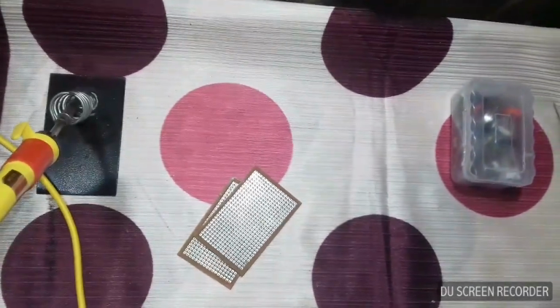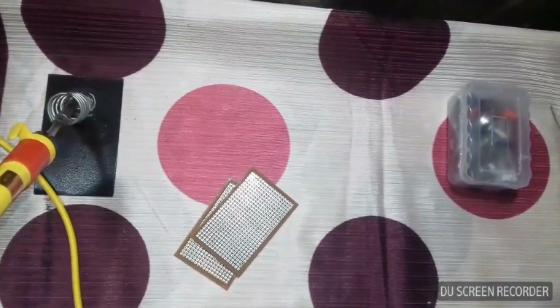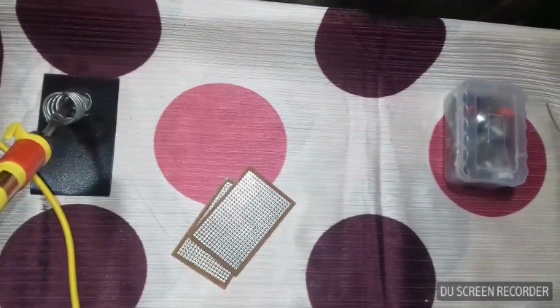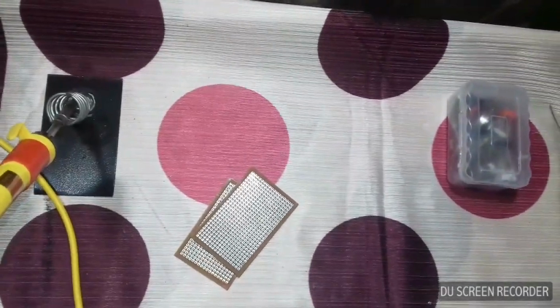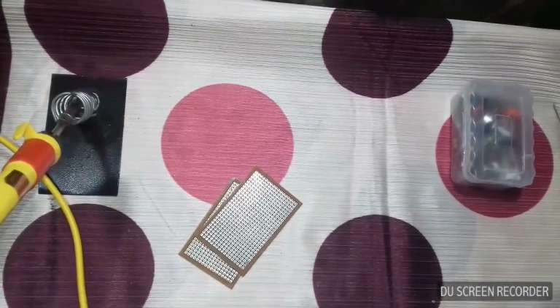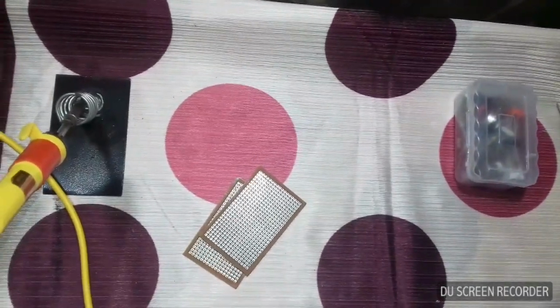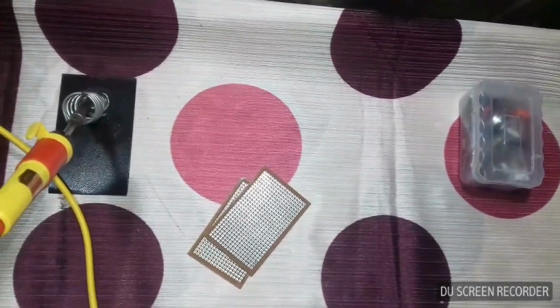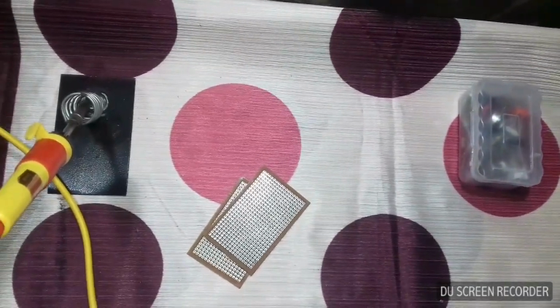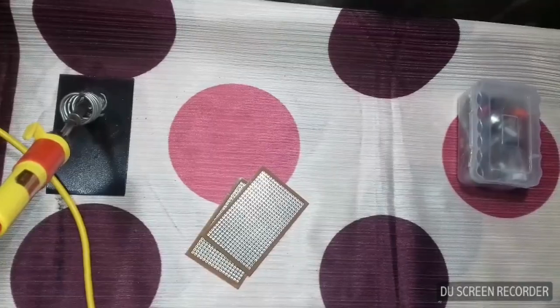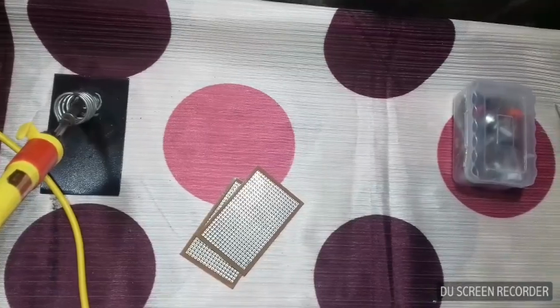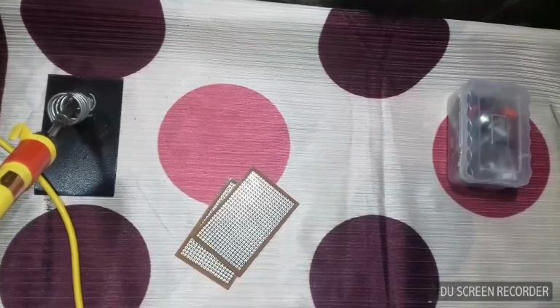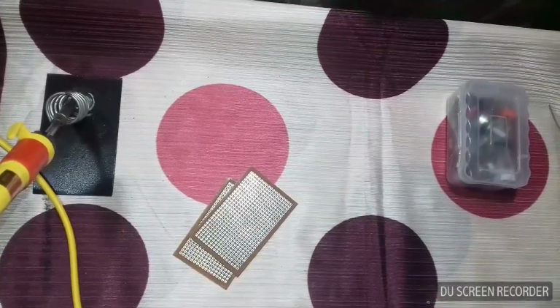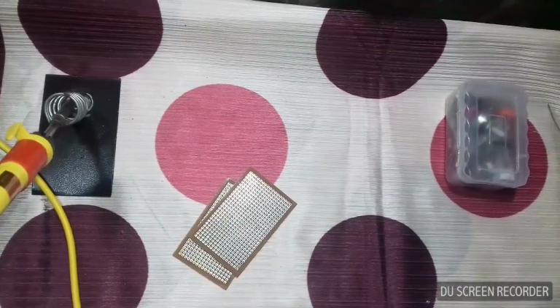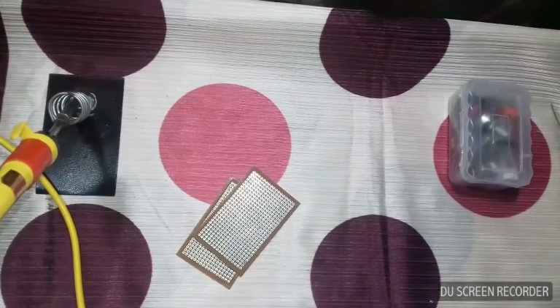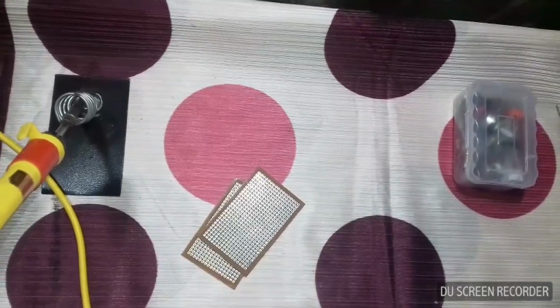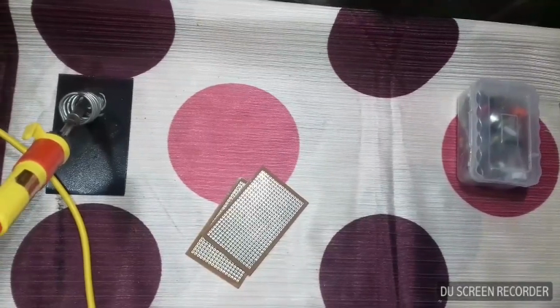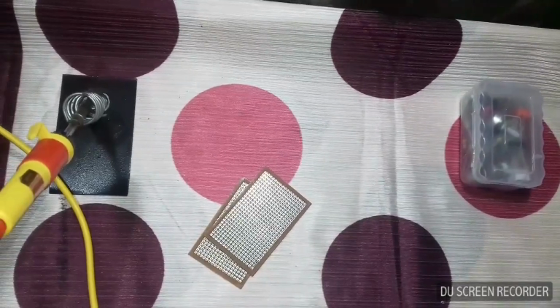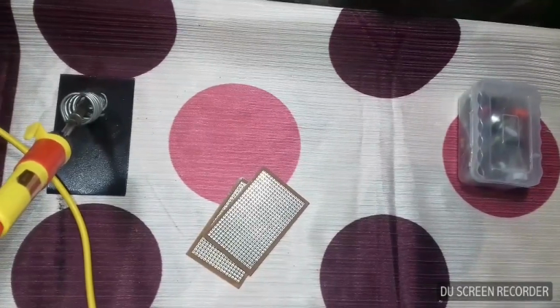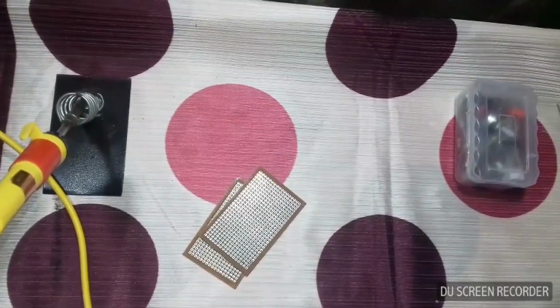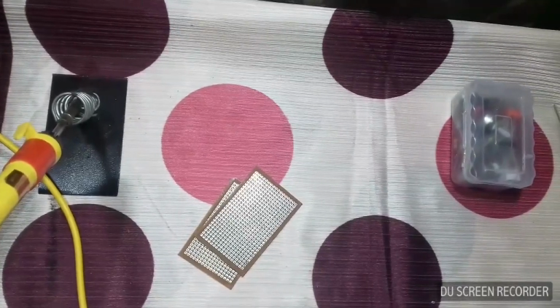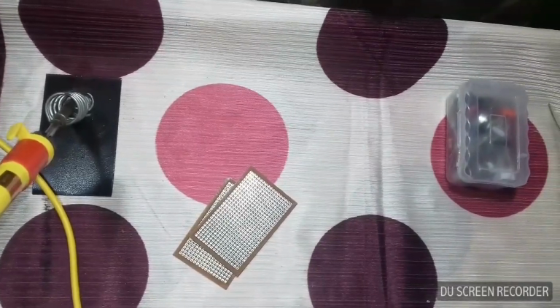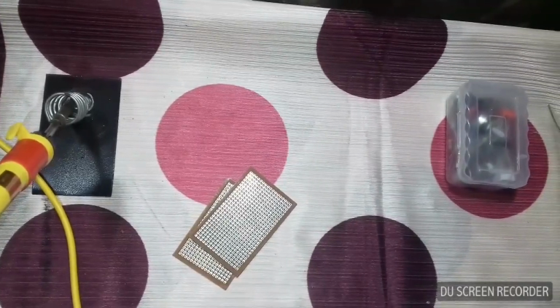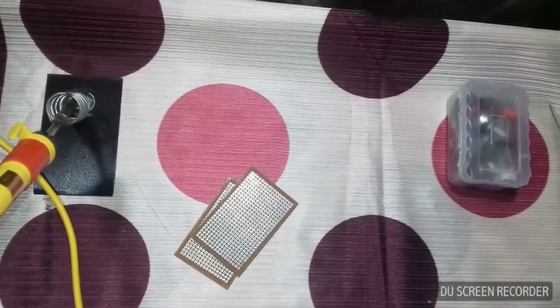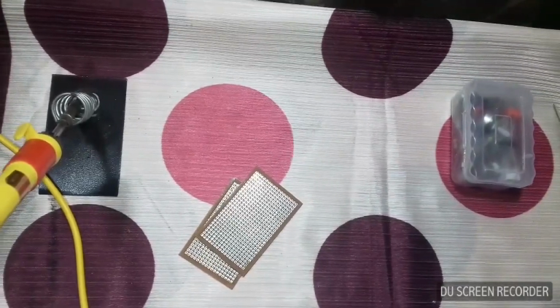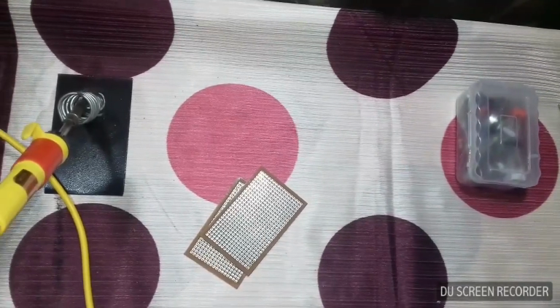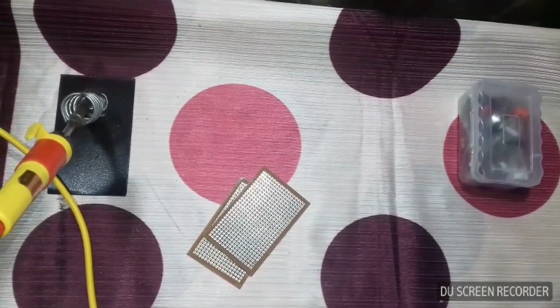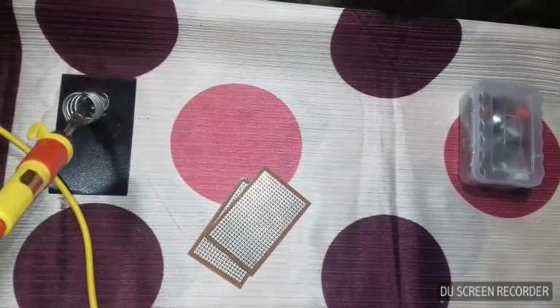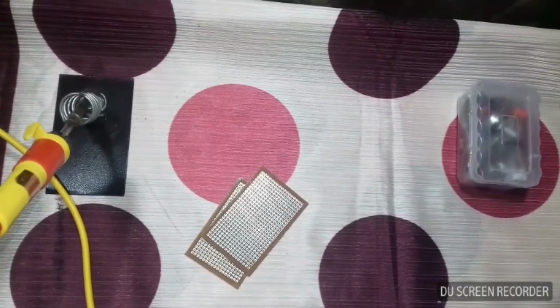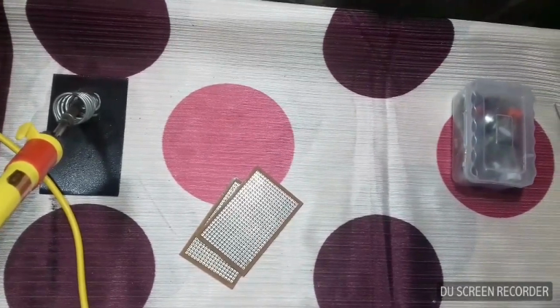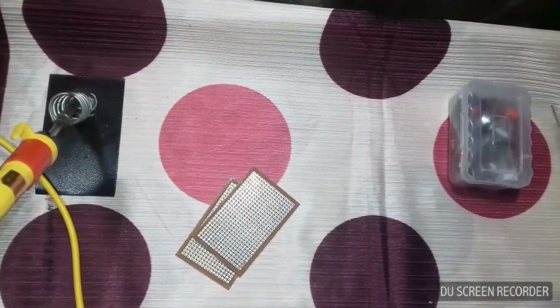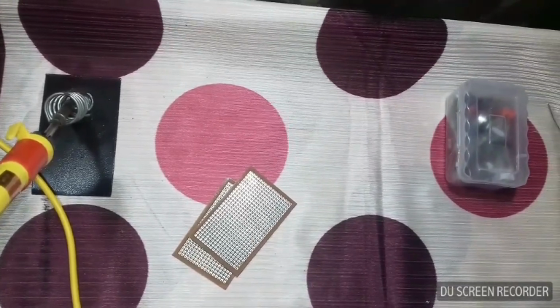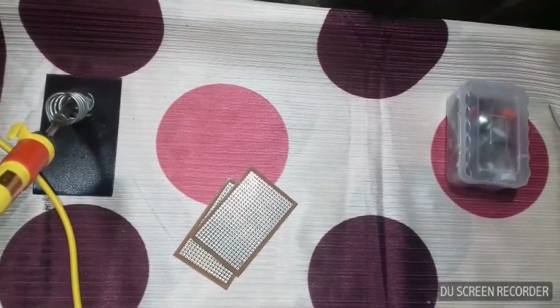You can see the soldering rod heating up in the shape of the heat. You can clean it.